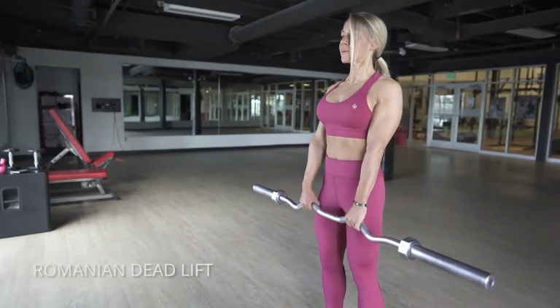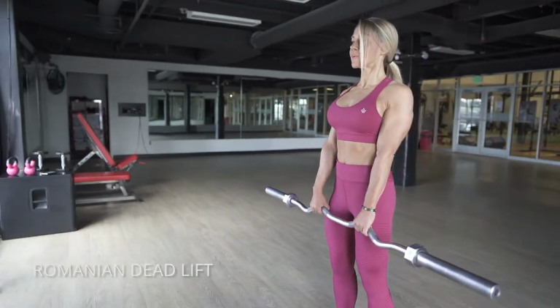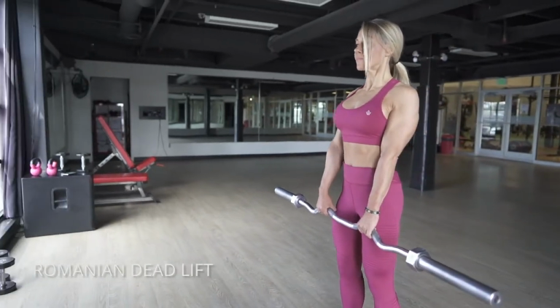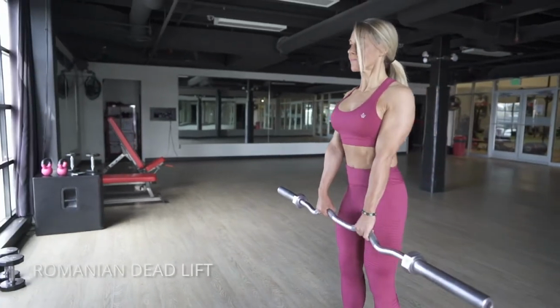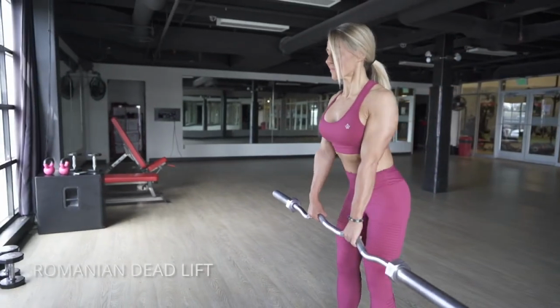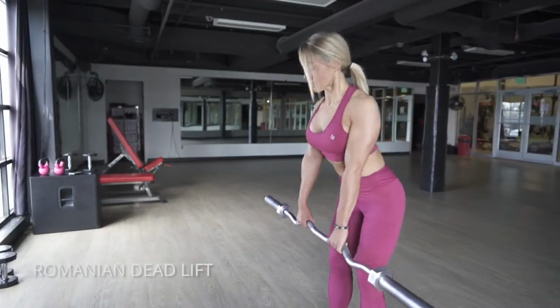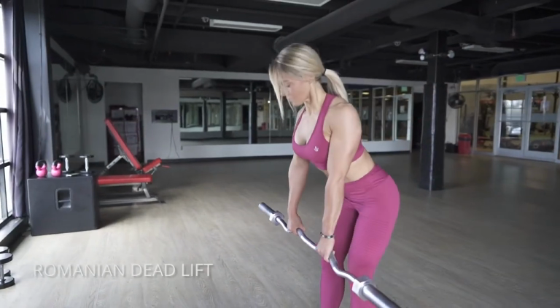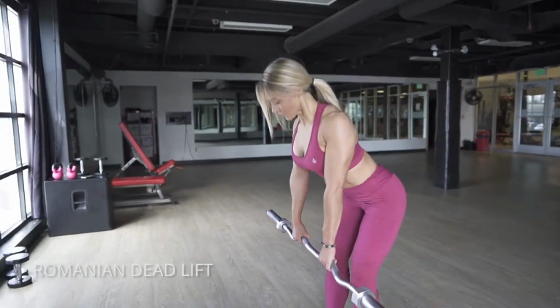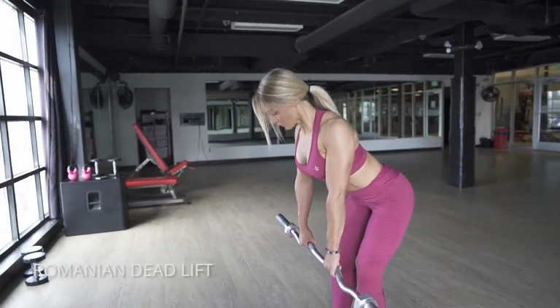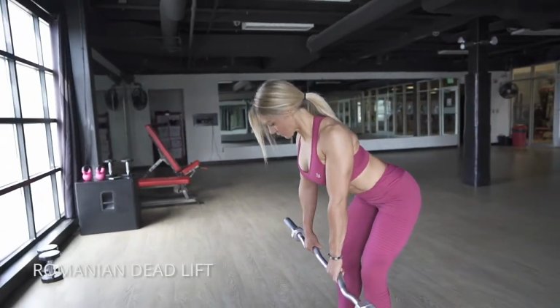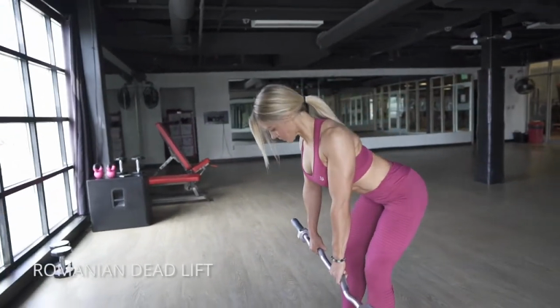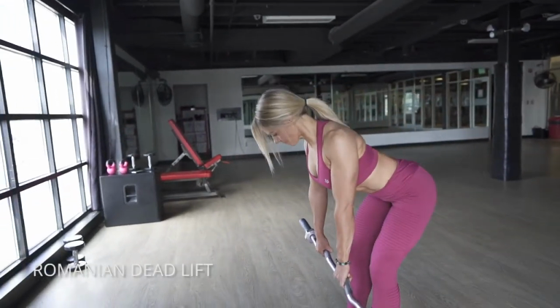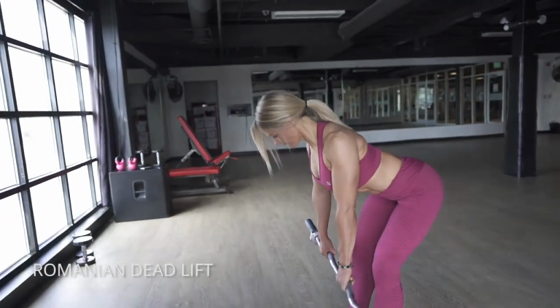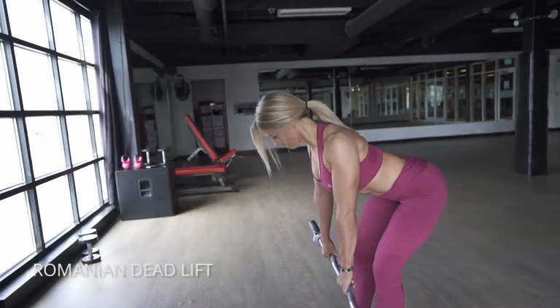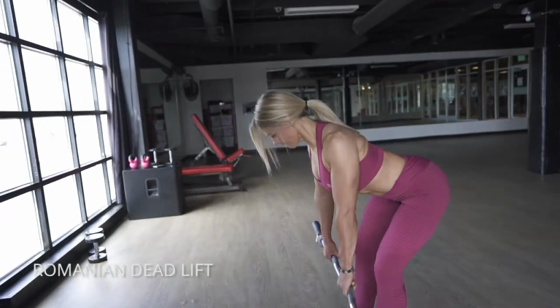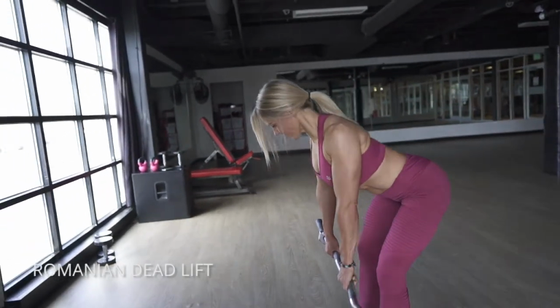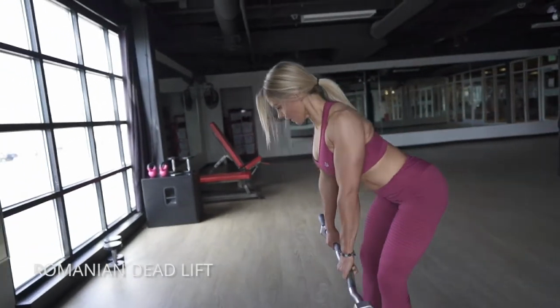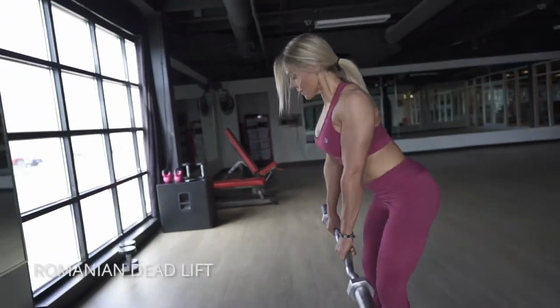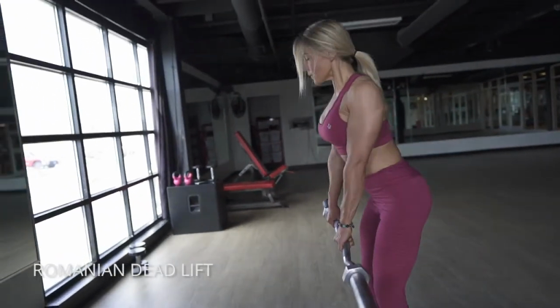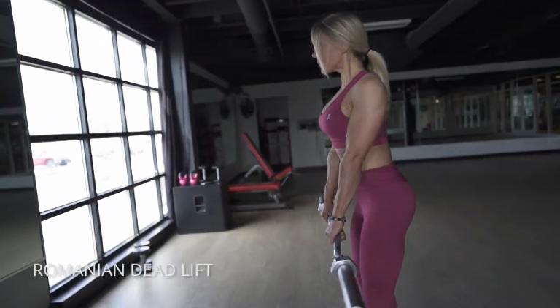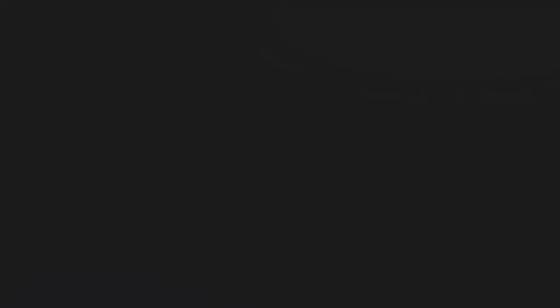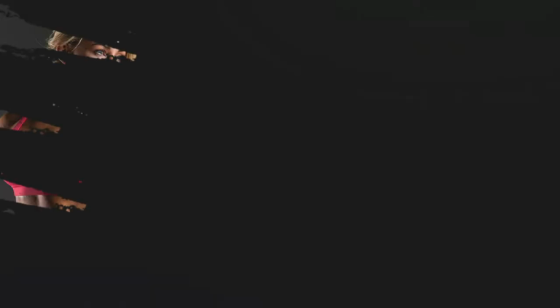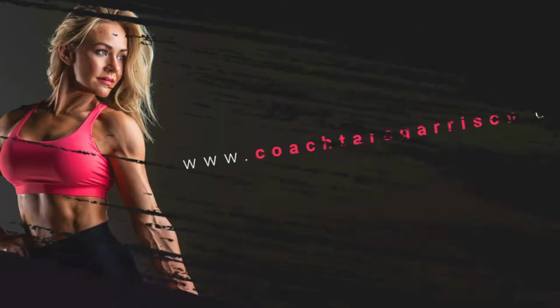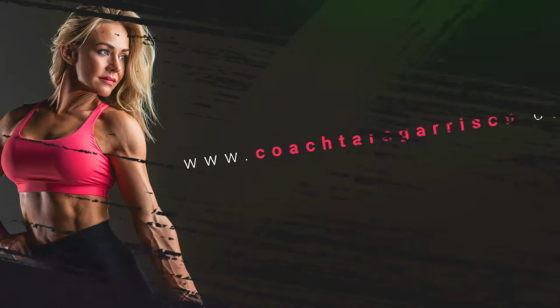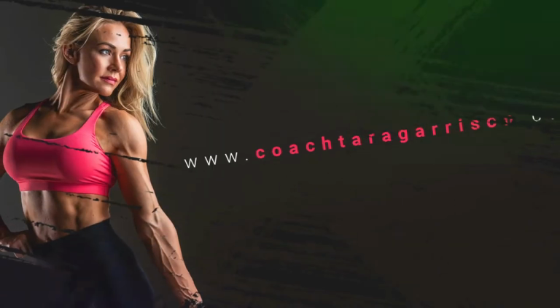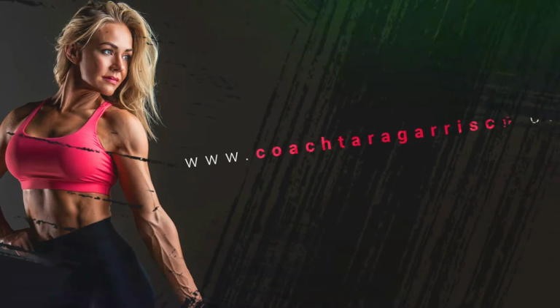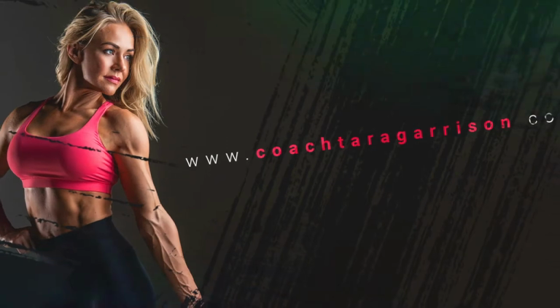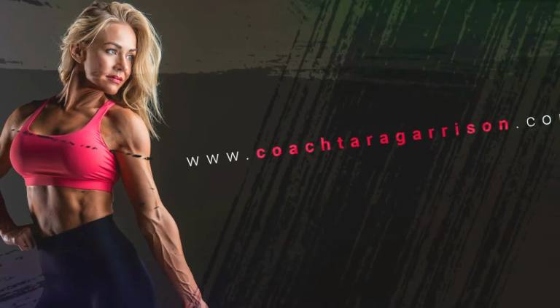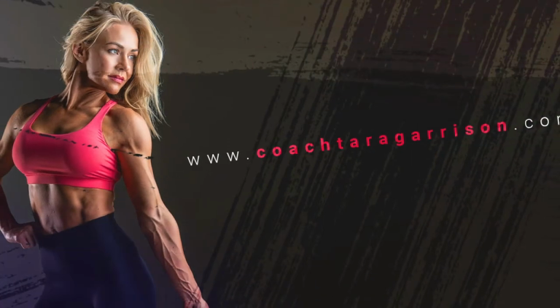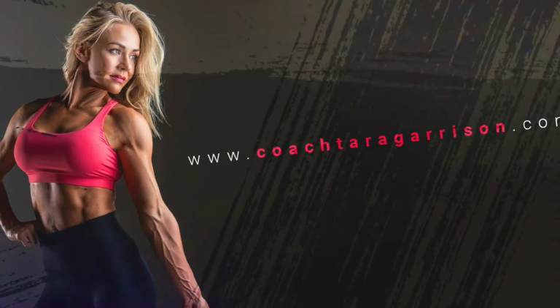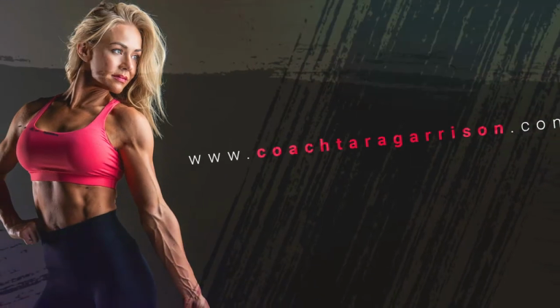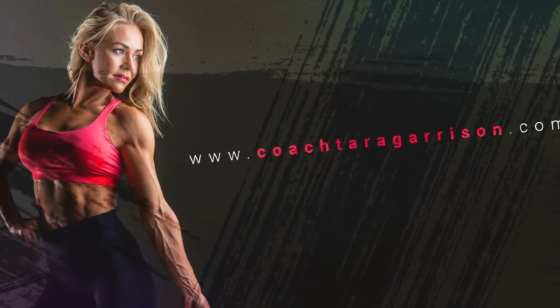When you're in that back position, you want to squeeze your glutes and hamstrings all the way up to standing and keep that constant movement going.